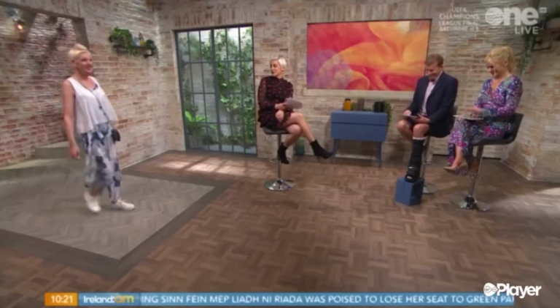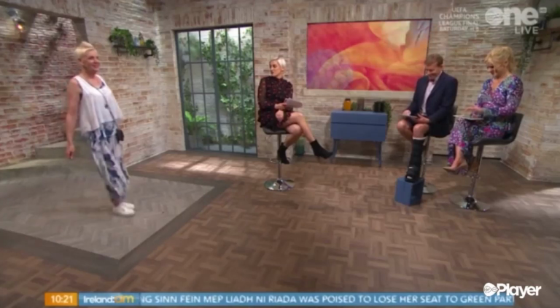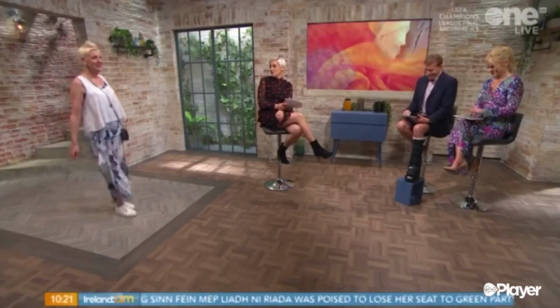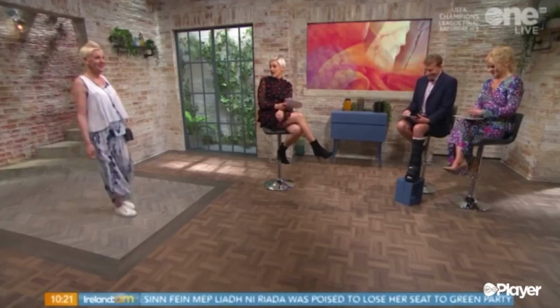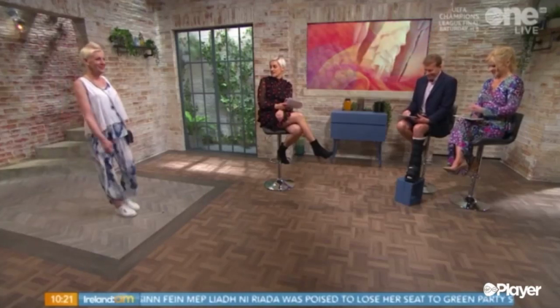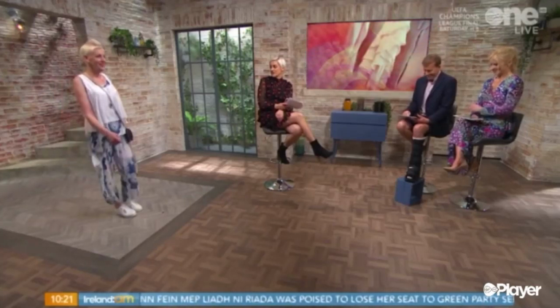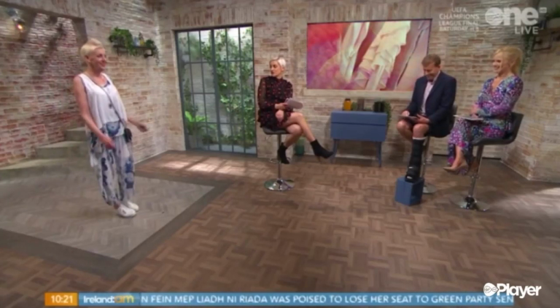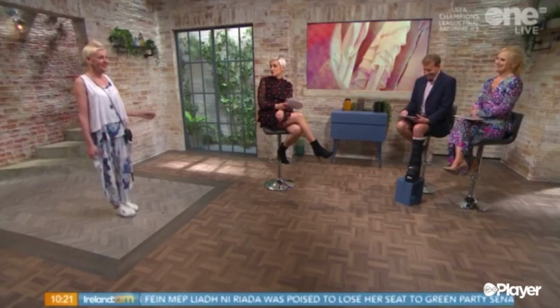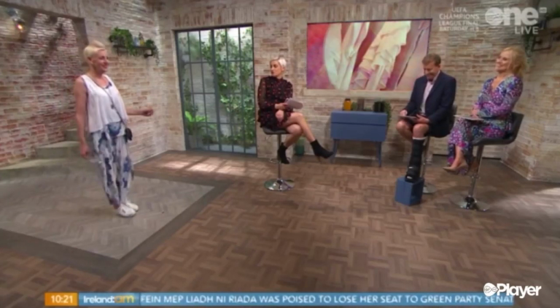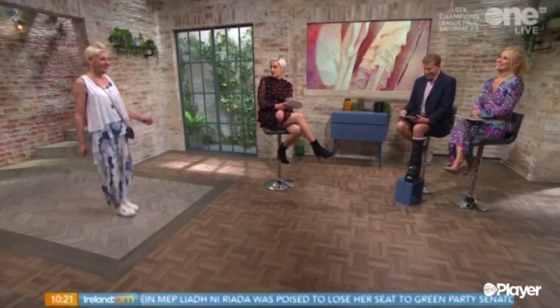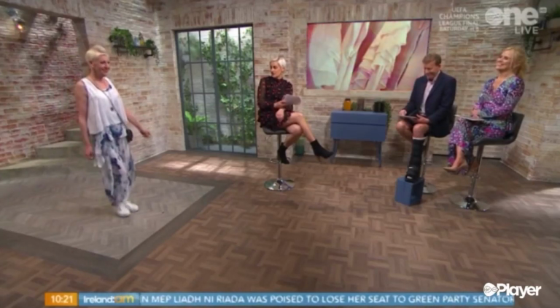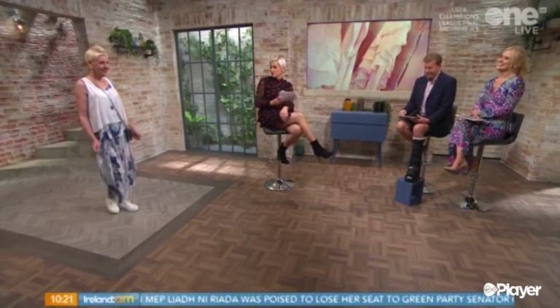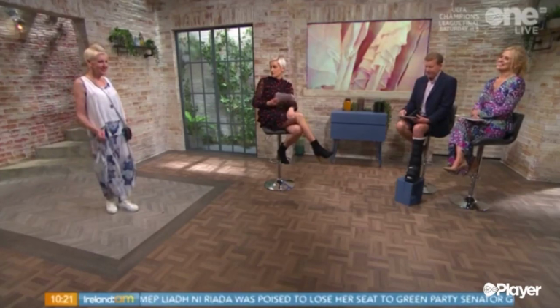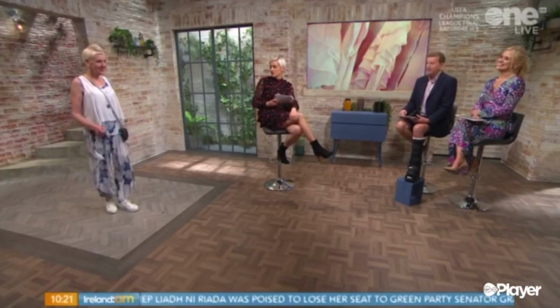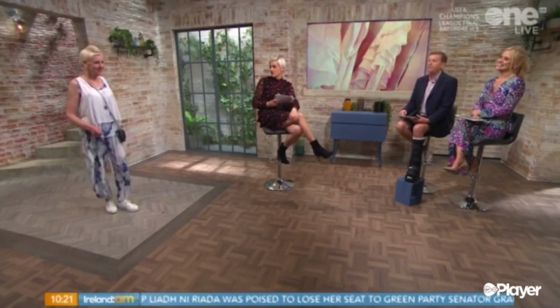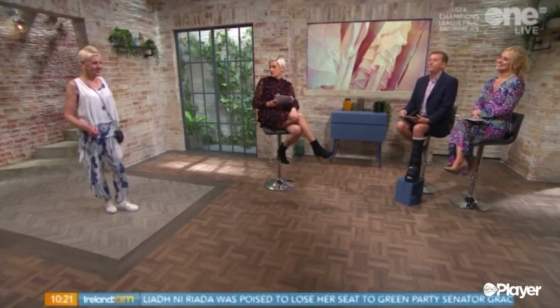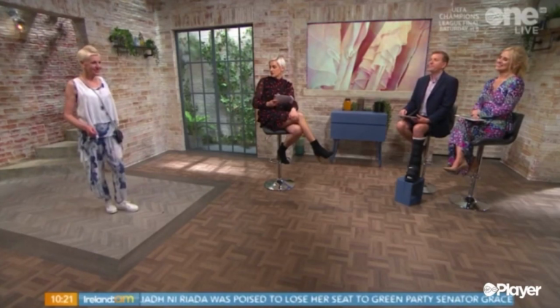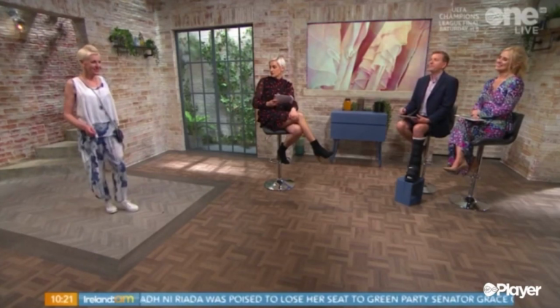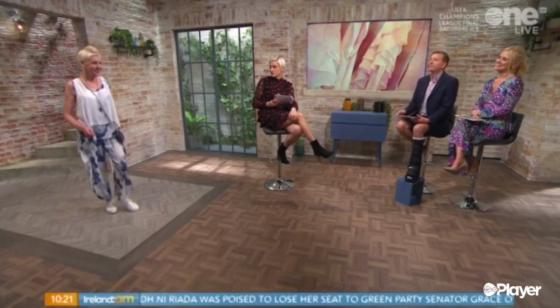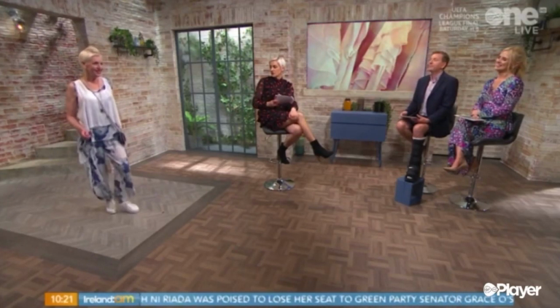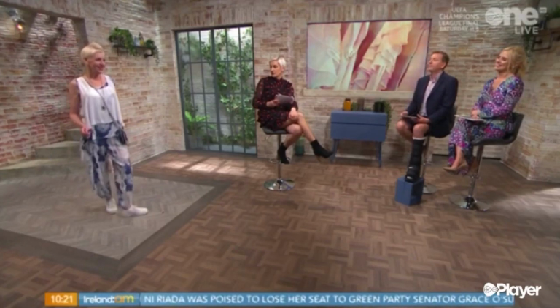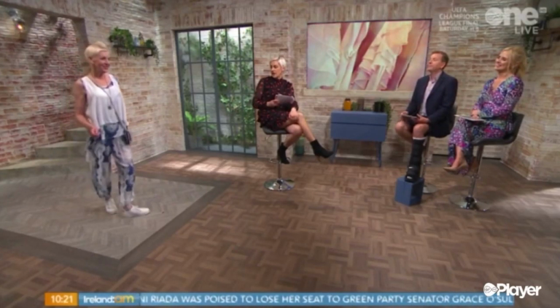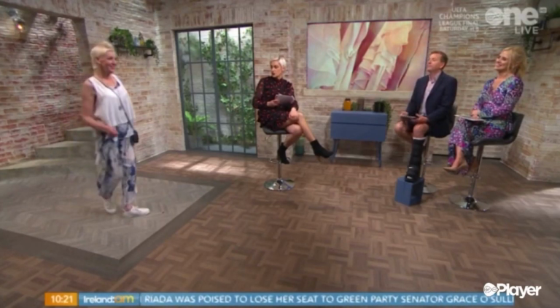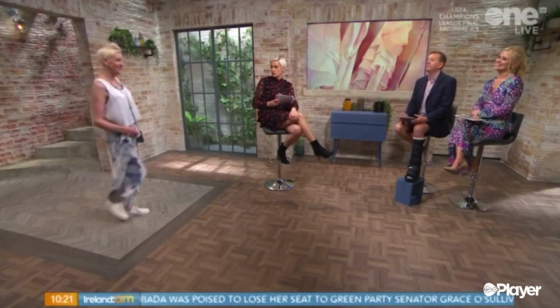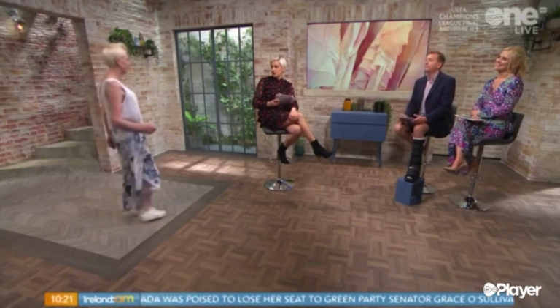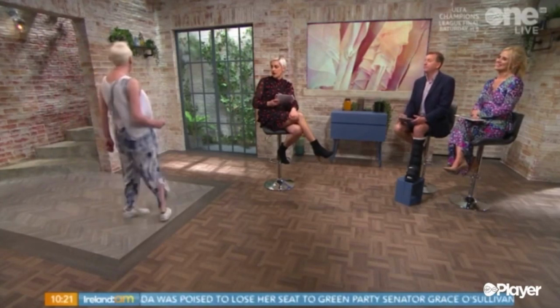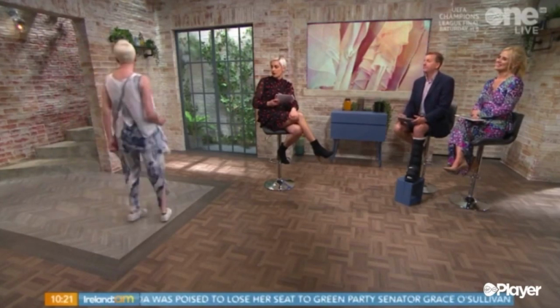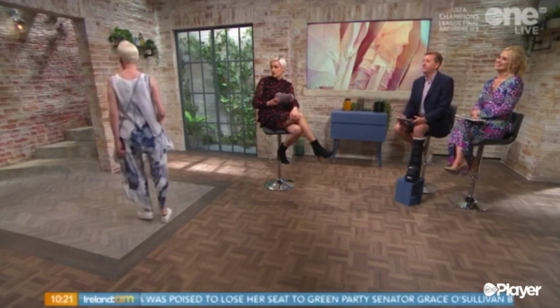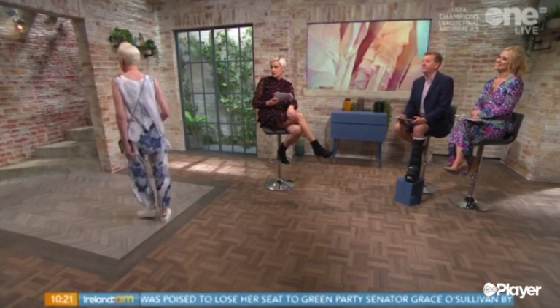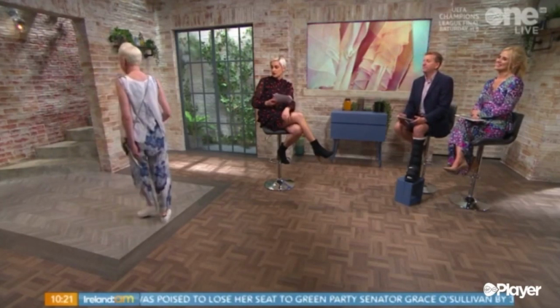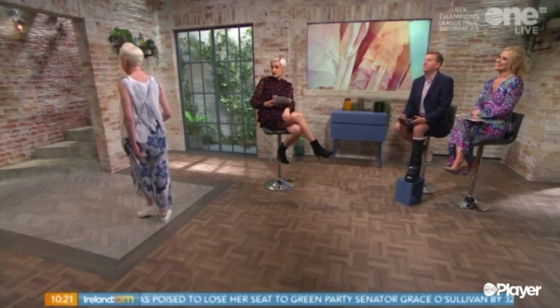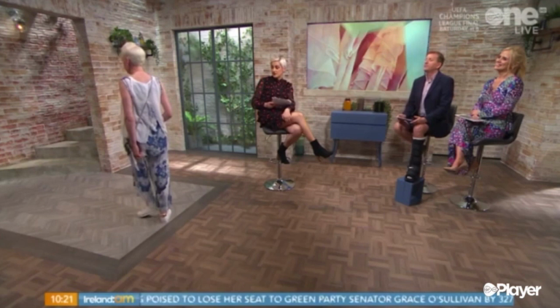So here we have another great outfit. I love this look. It's very casual, very effortless, very stylish.